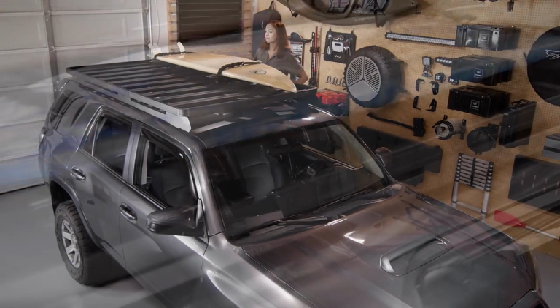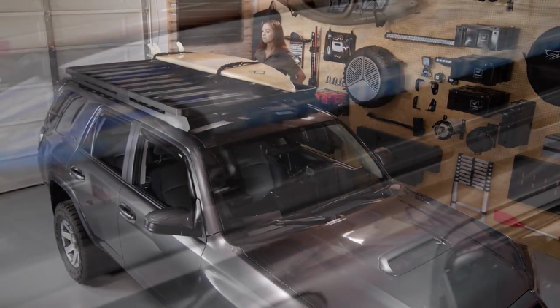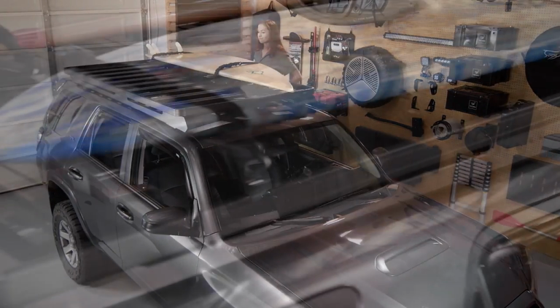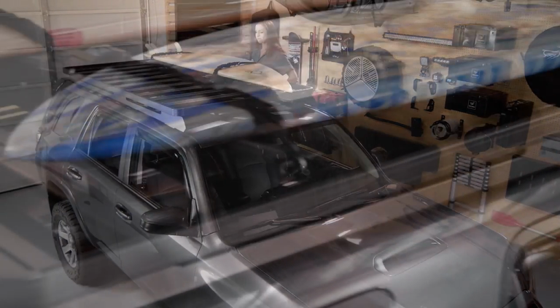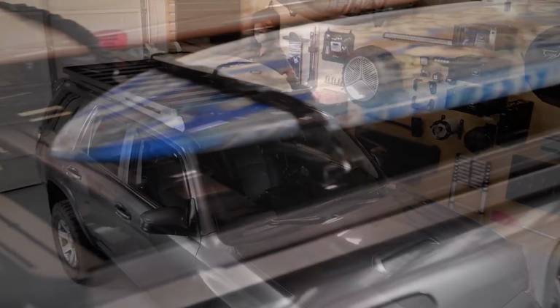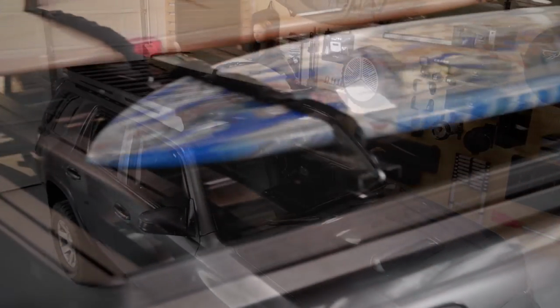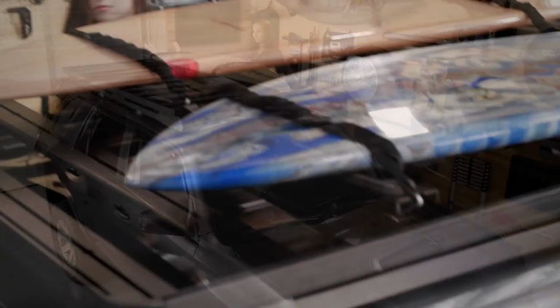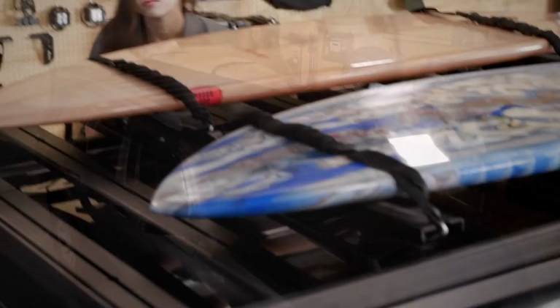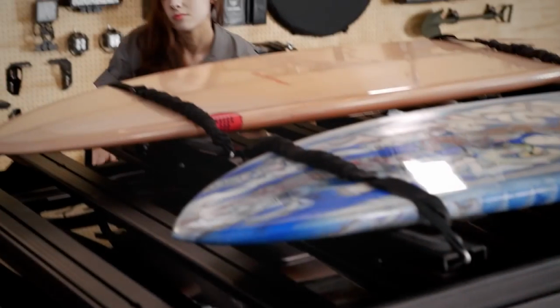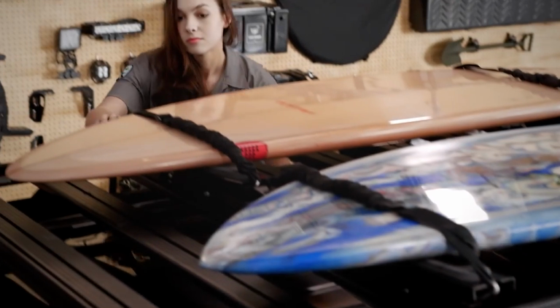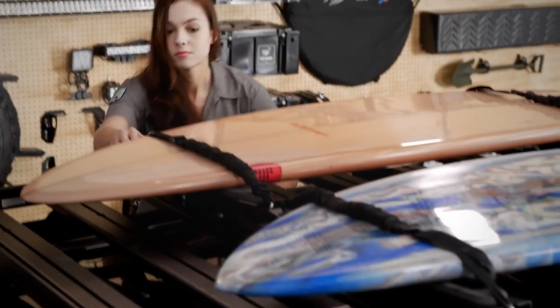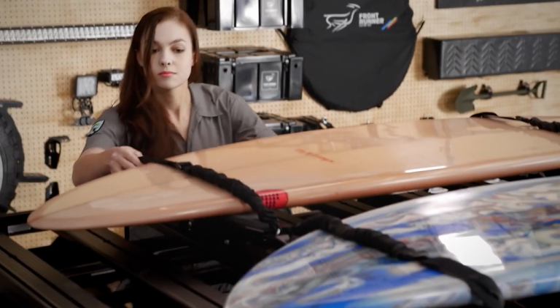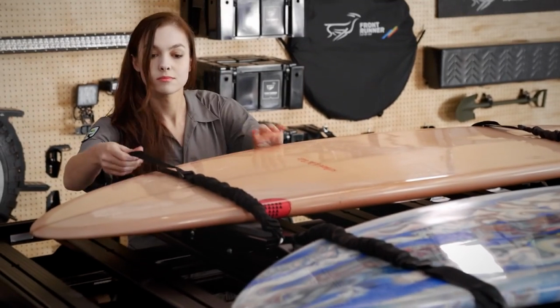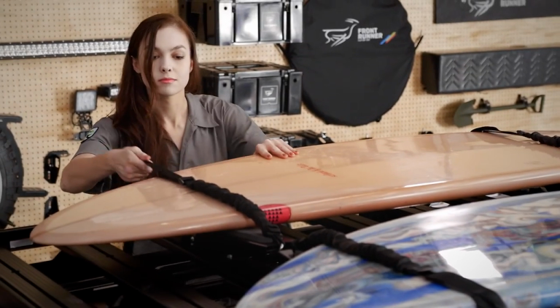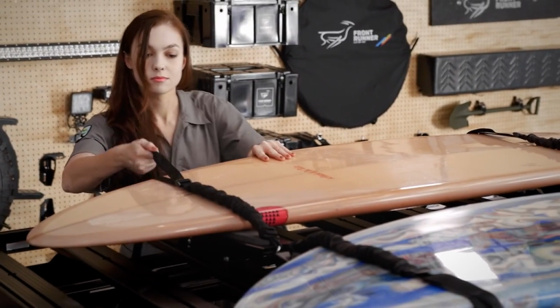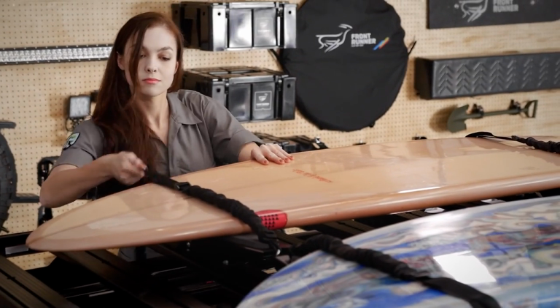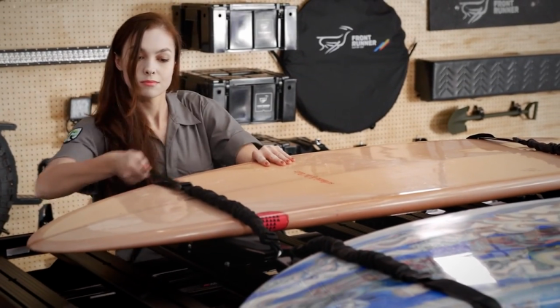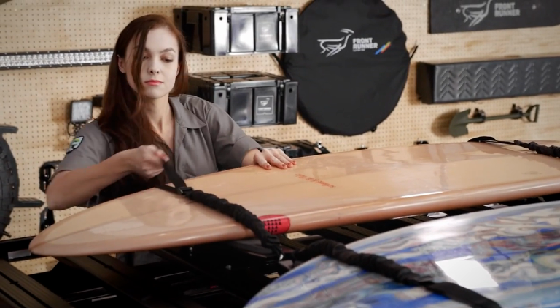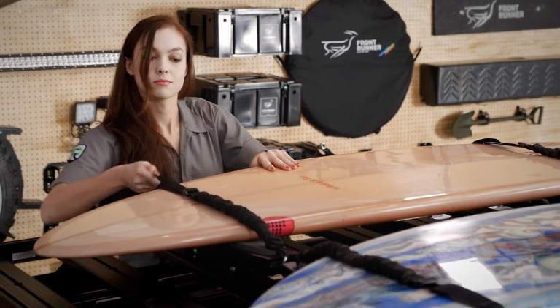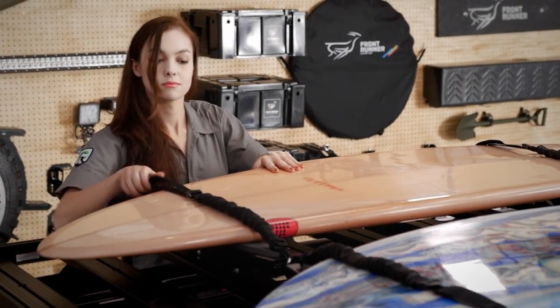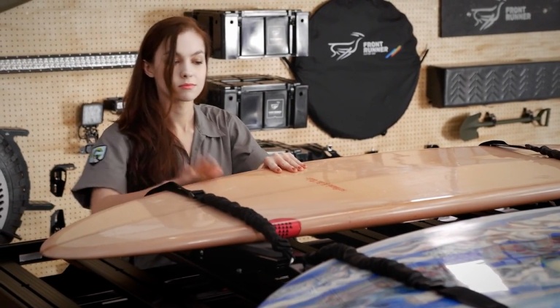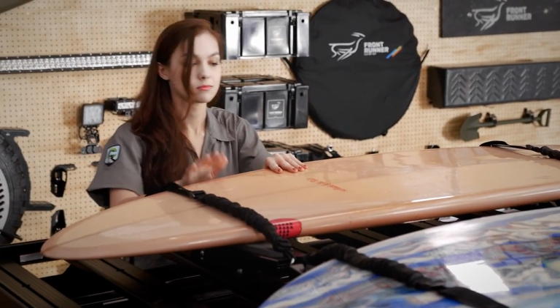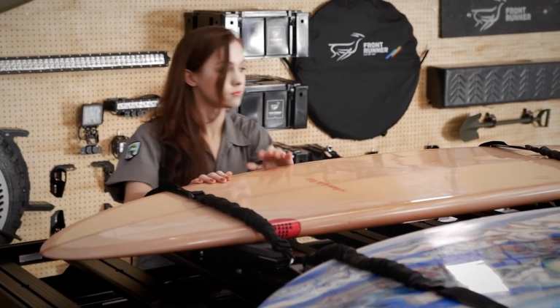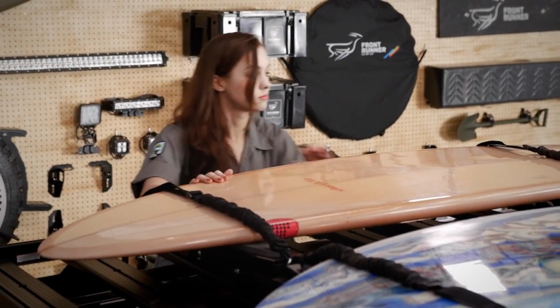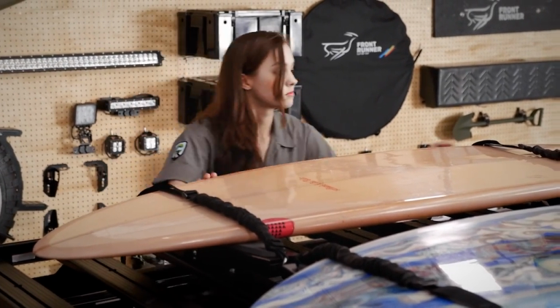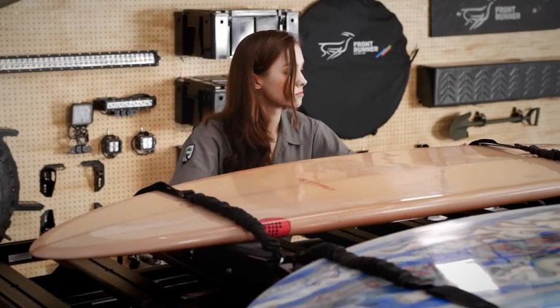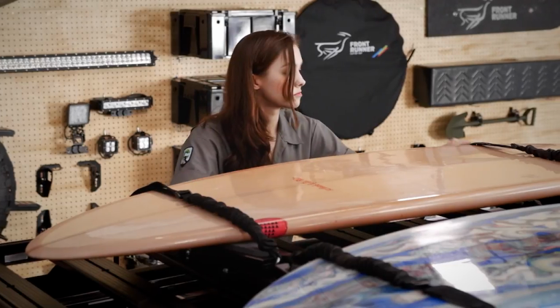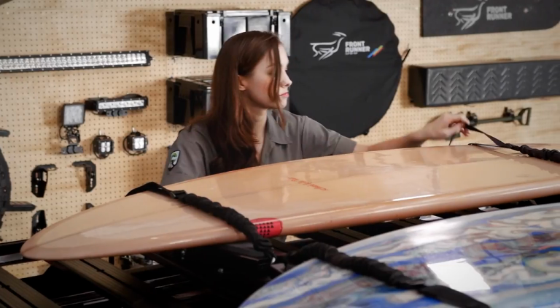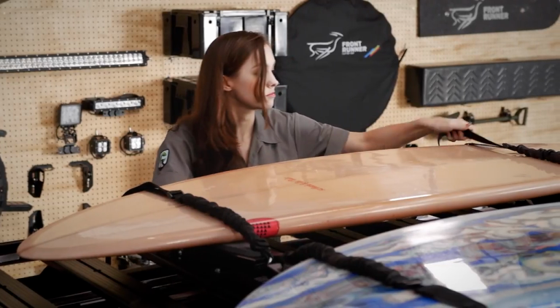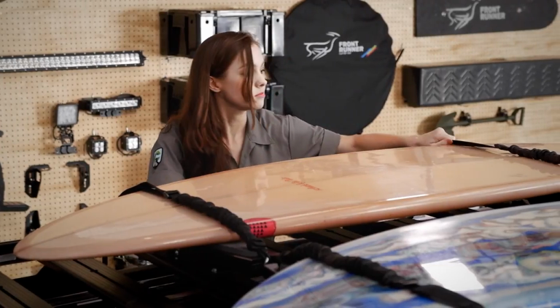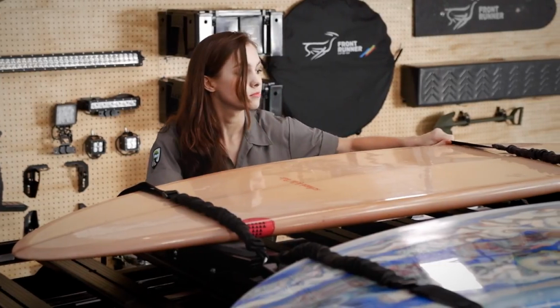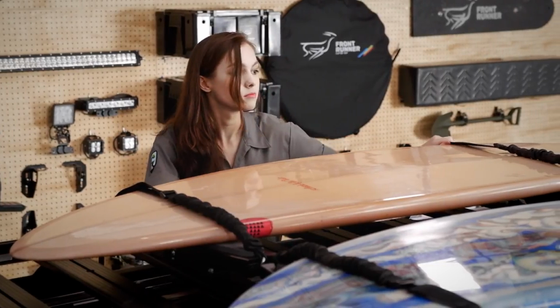Each Frontrunner board carrier can hold one to two boards. If you have more boards you need to move, just add a second board carrier.